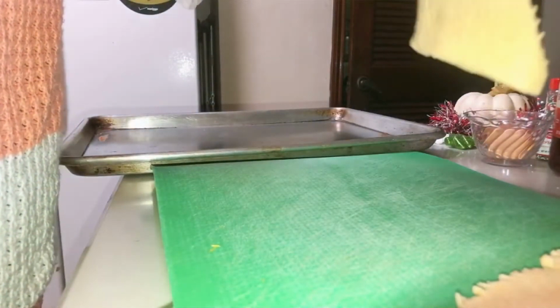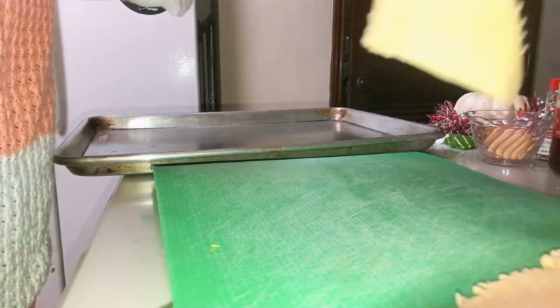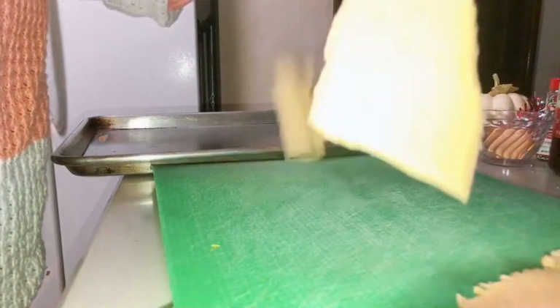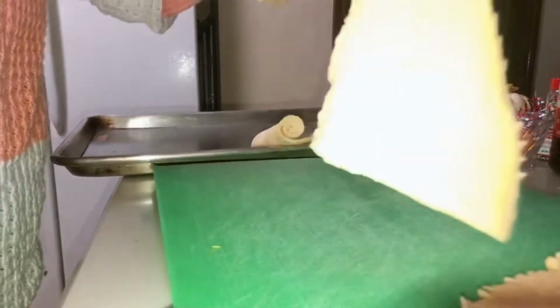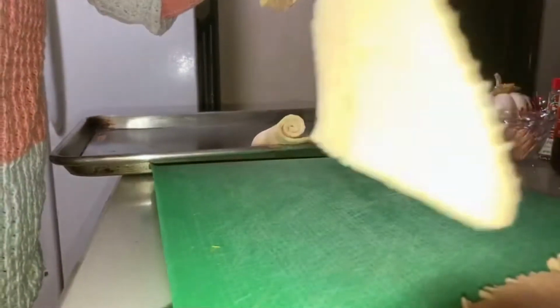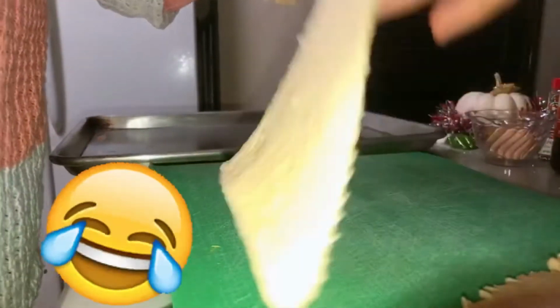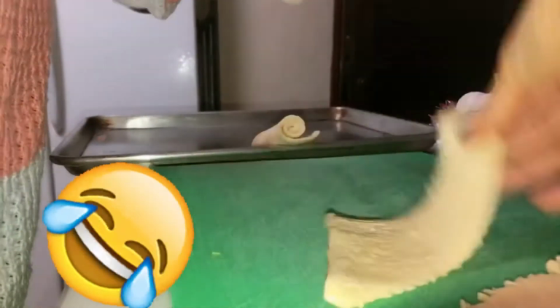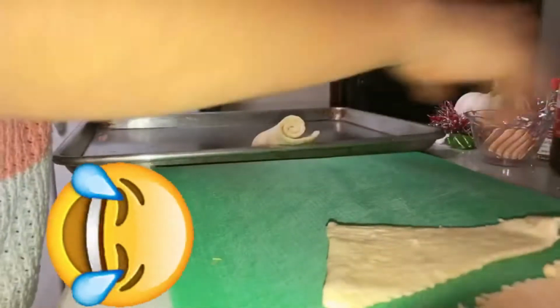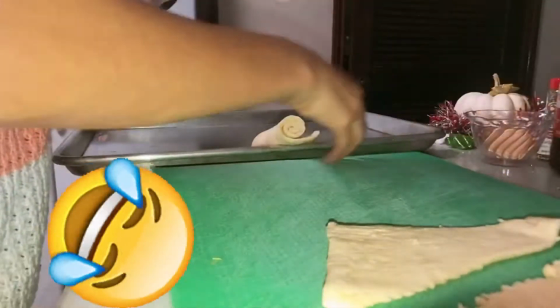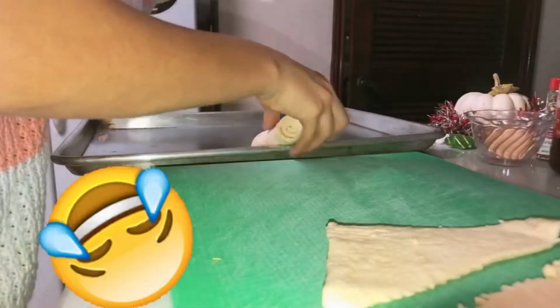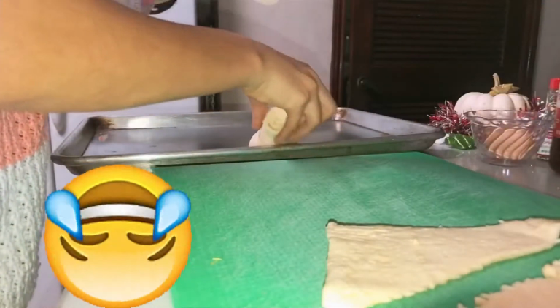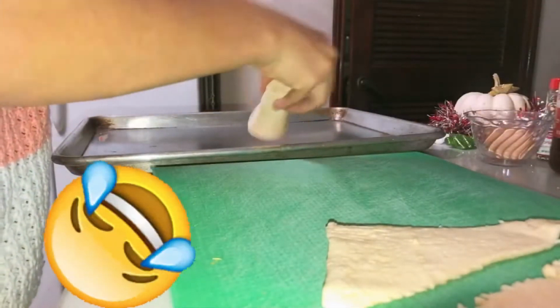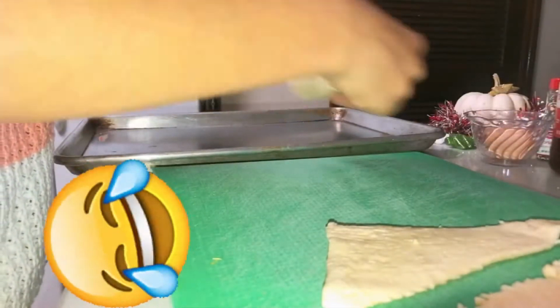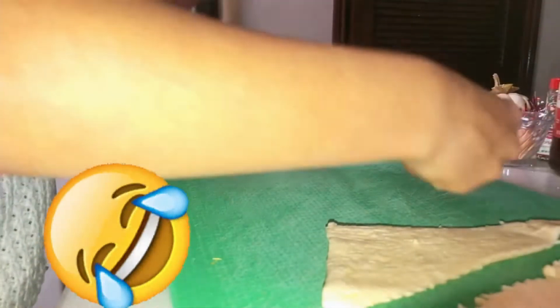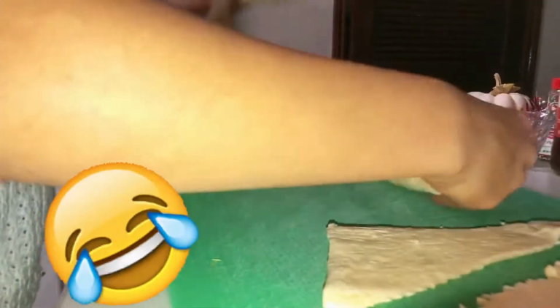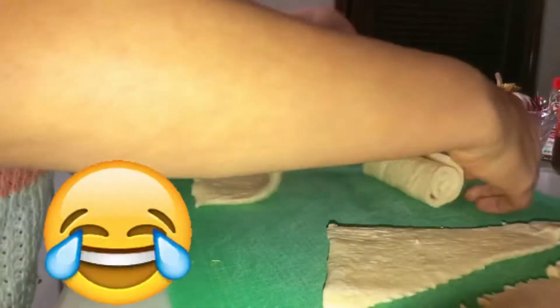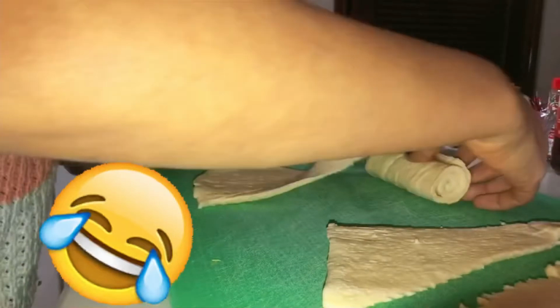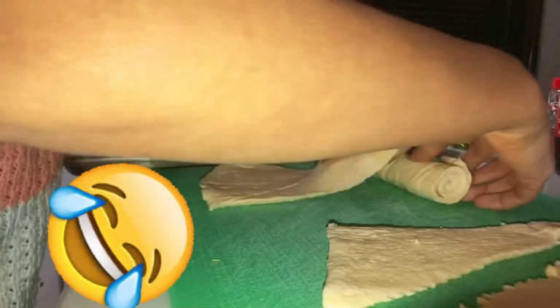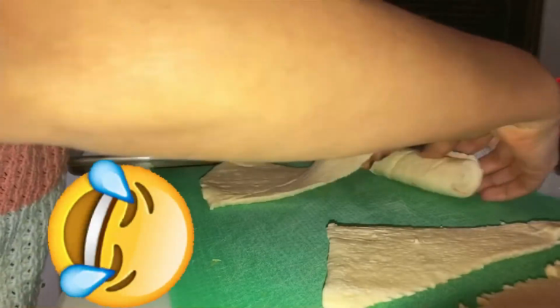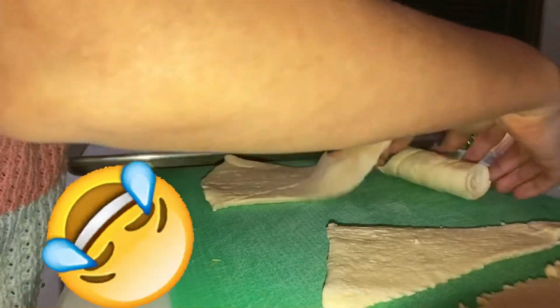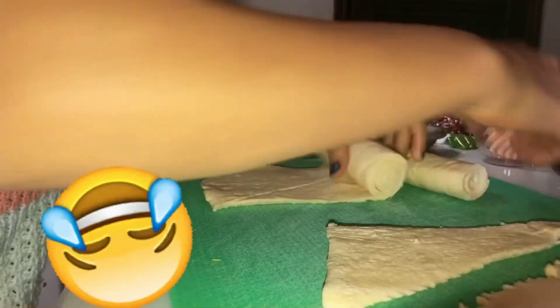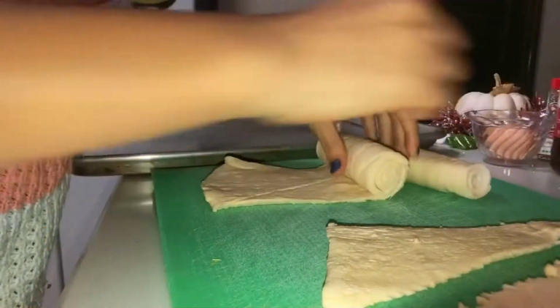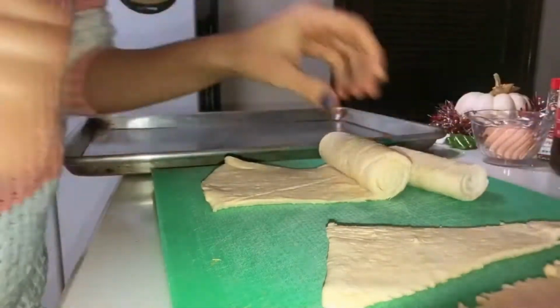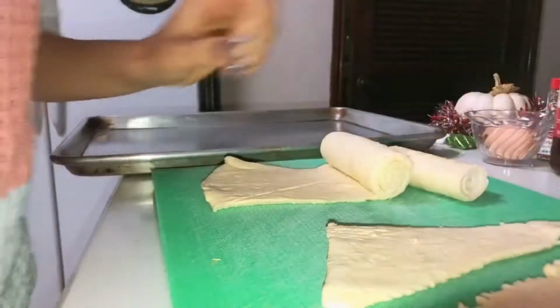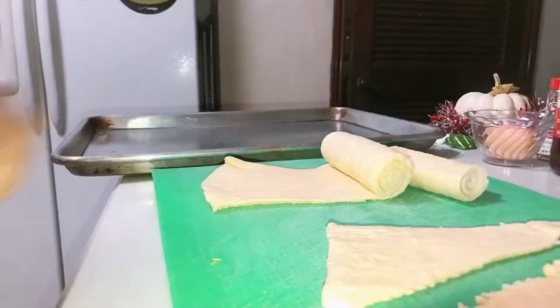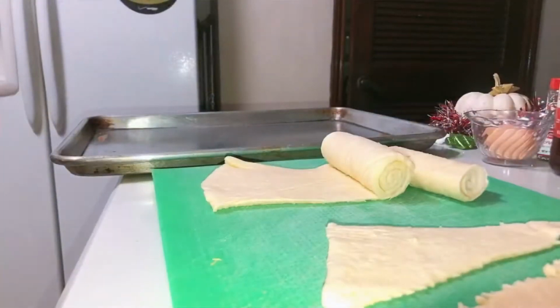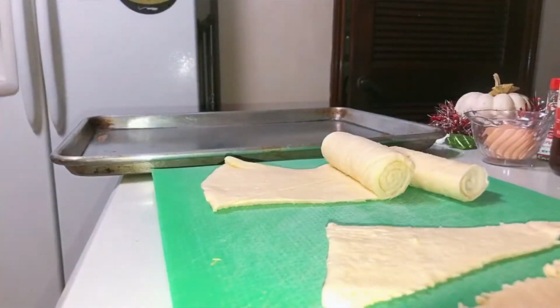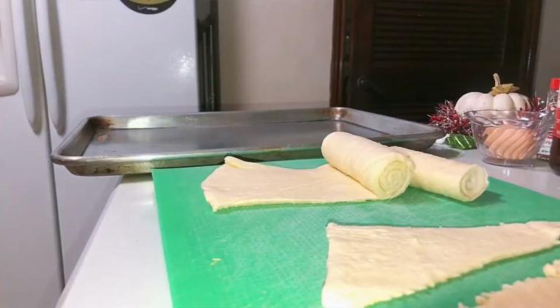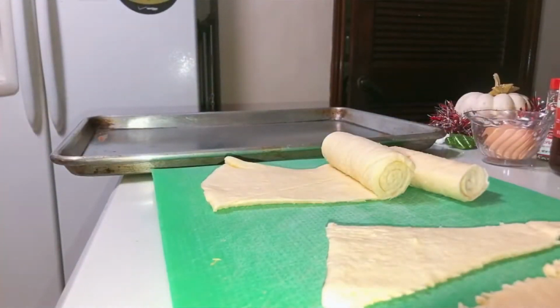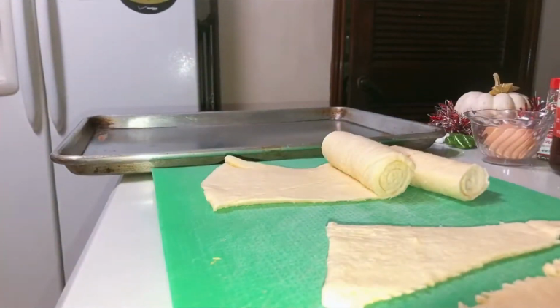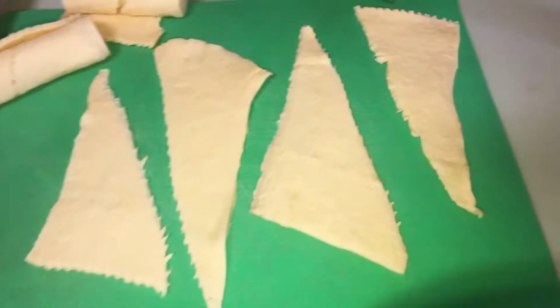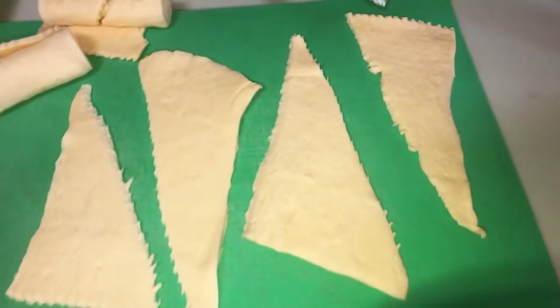I was having so much fun. I'm not really a baker, so don't make fun!